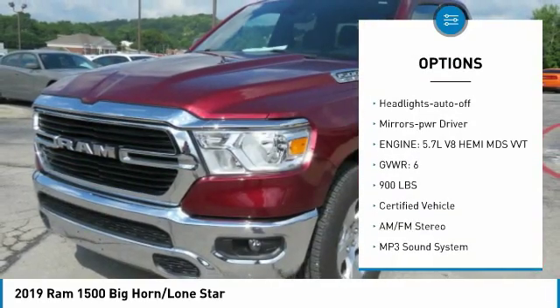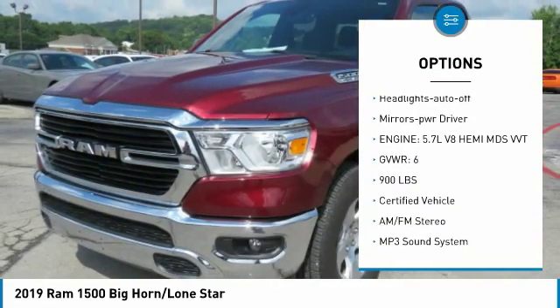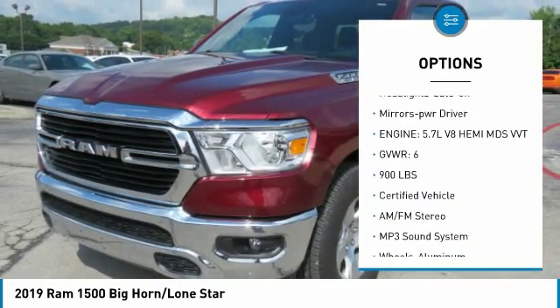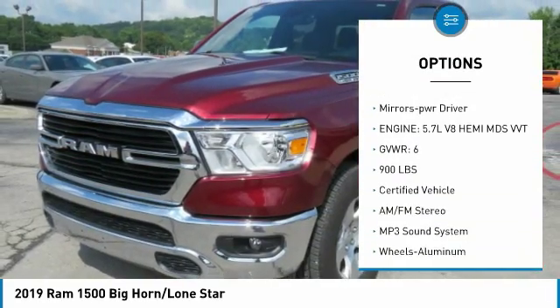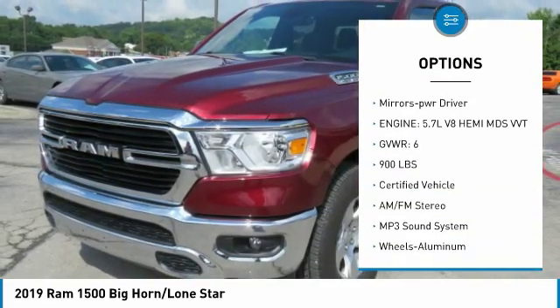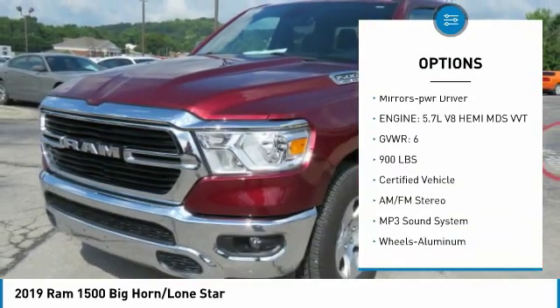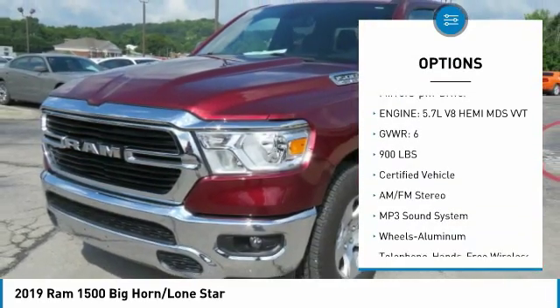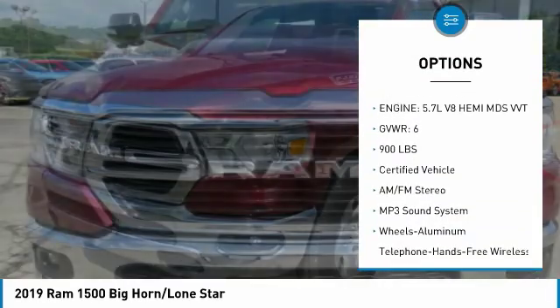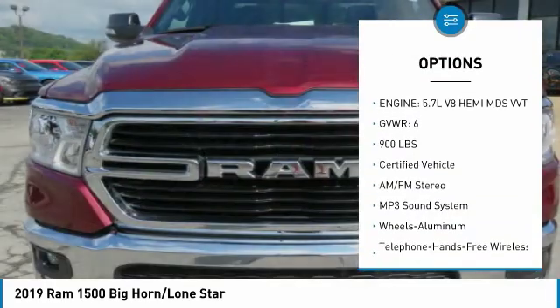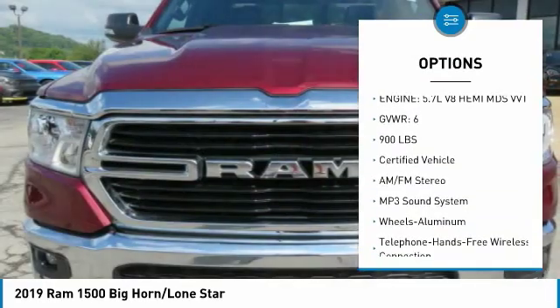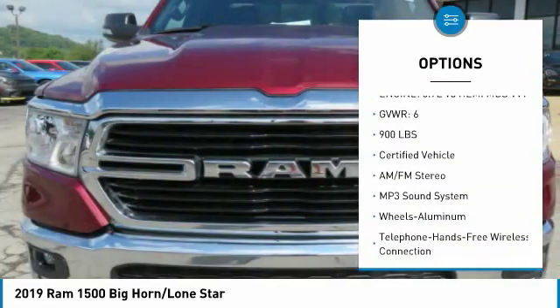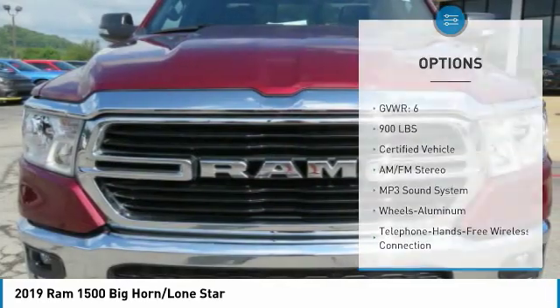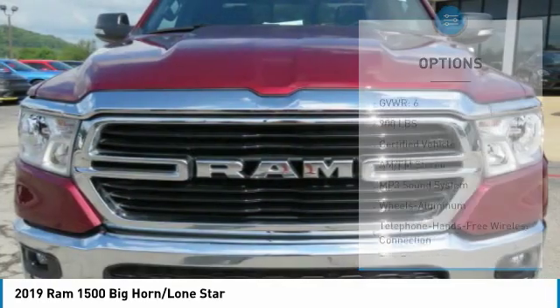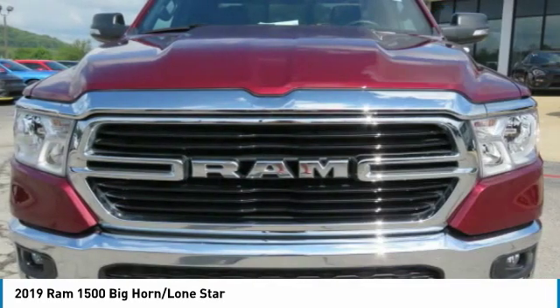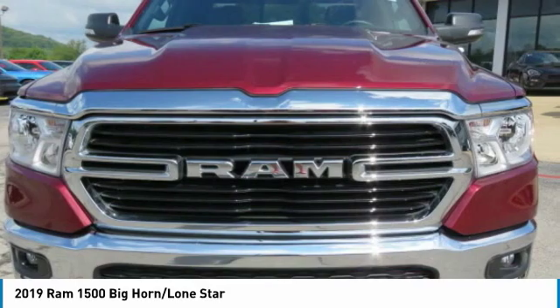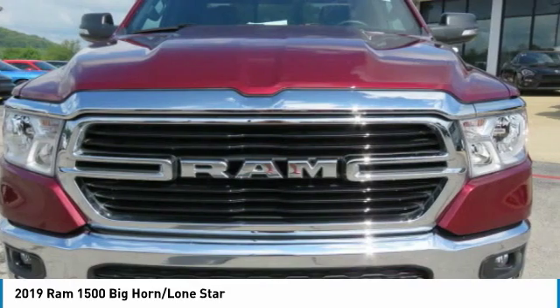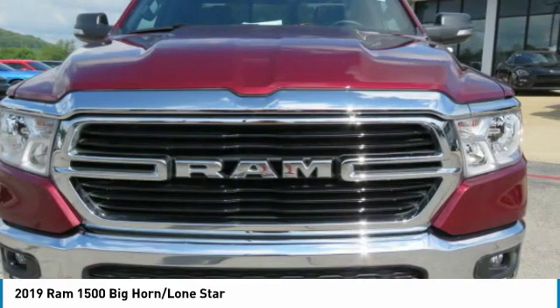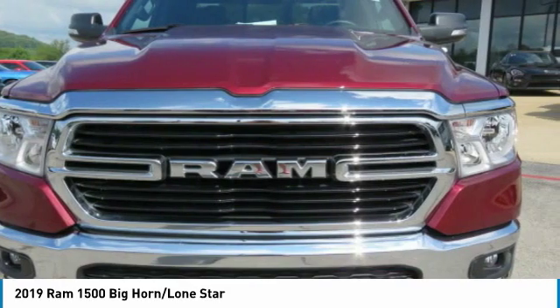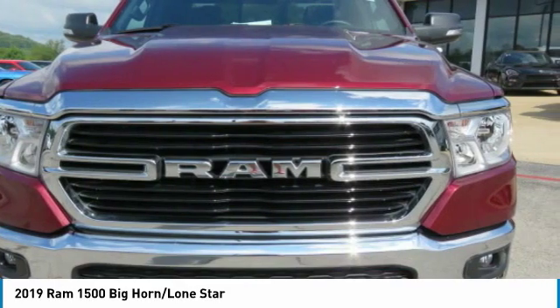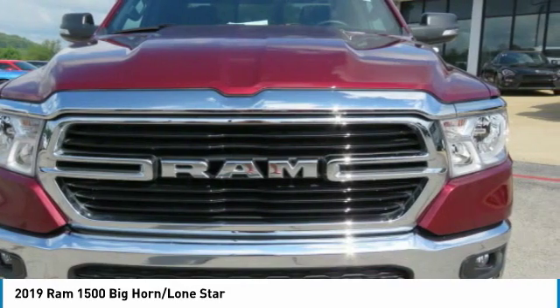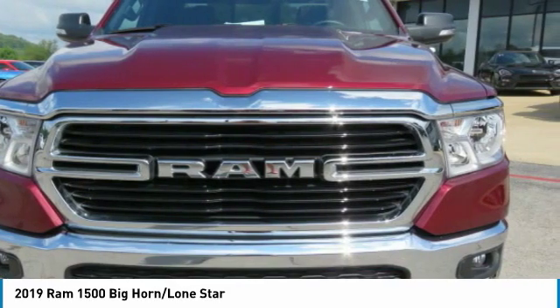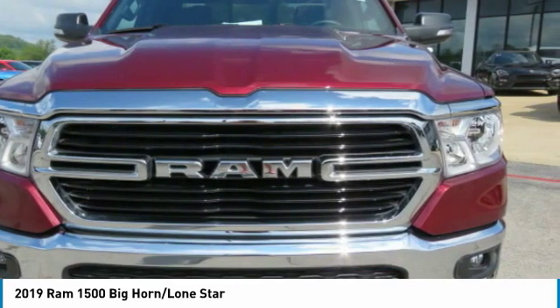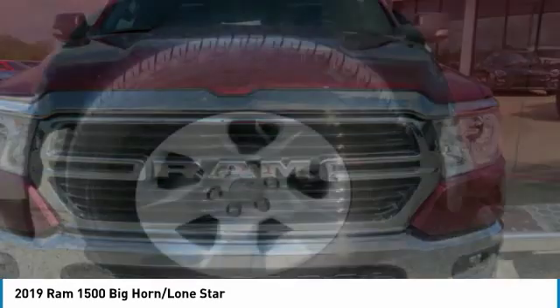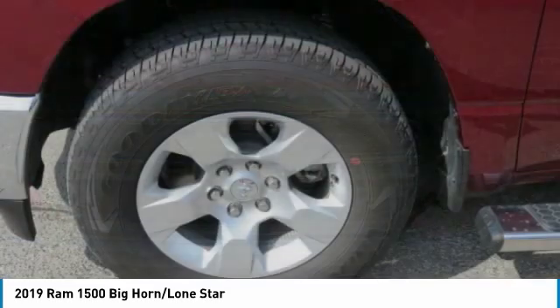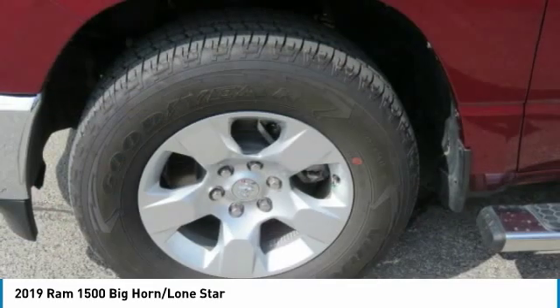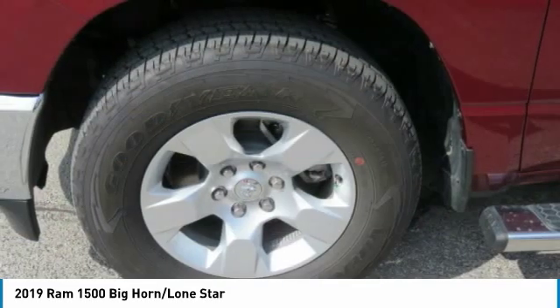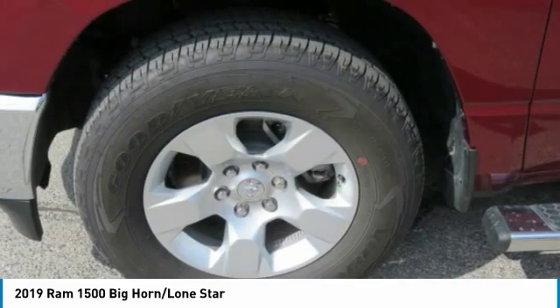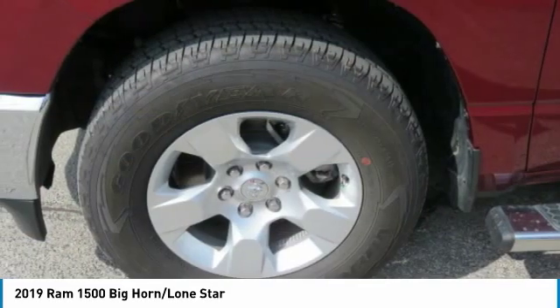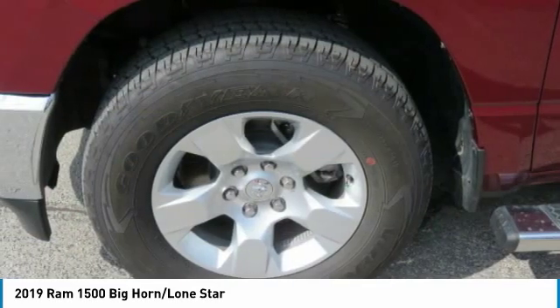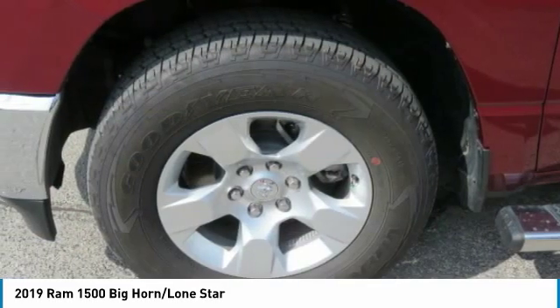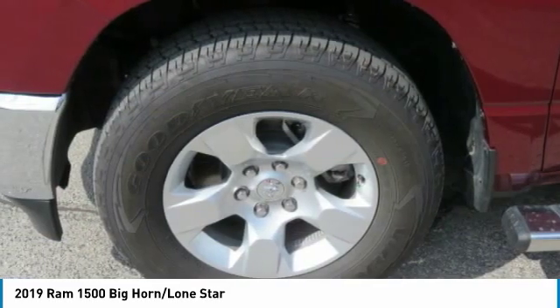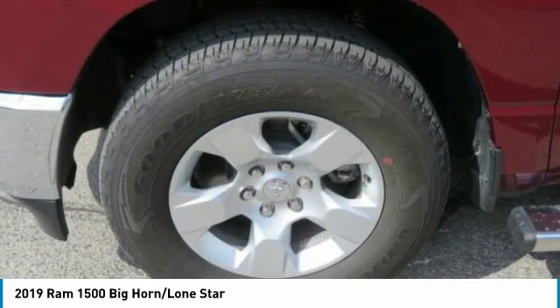Additional features include daytime running lights, remote keyless entry, fog lights, headlights auto off, and mirror memory.